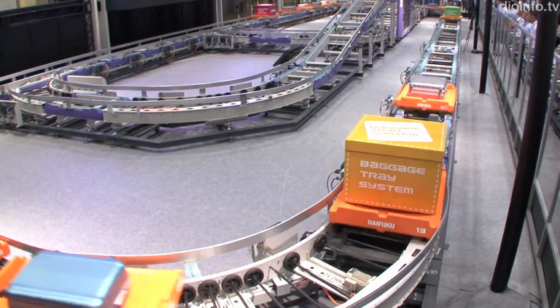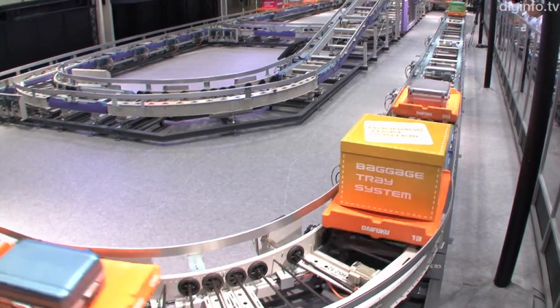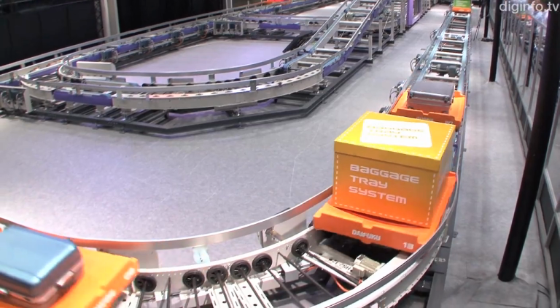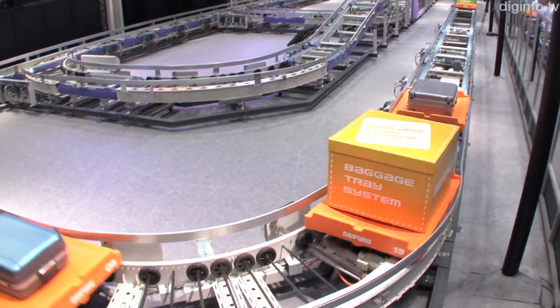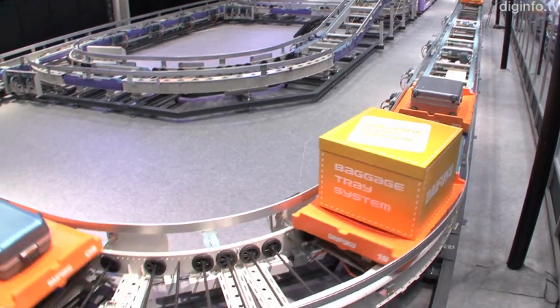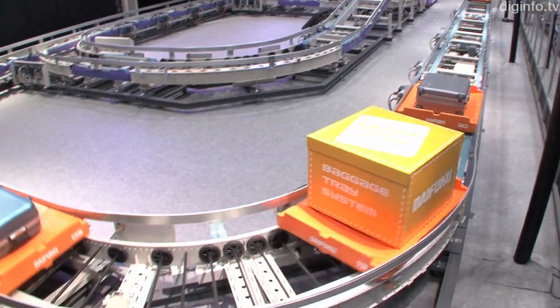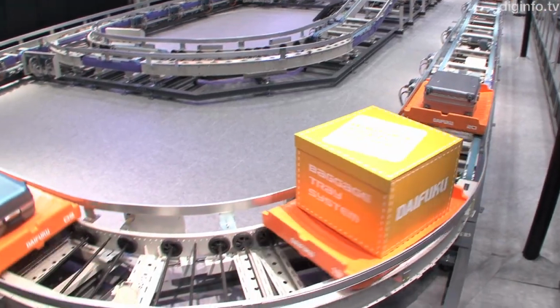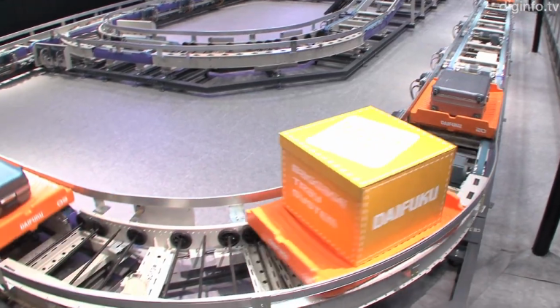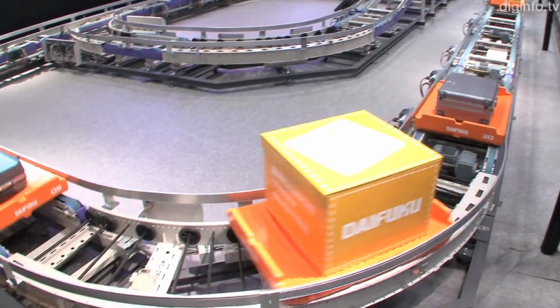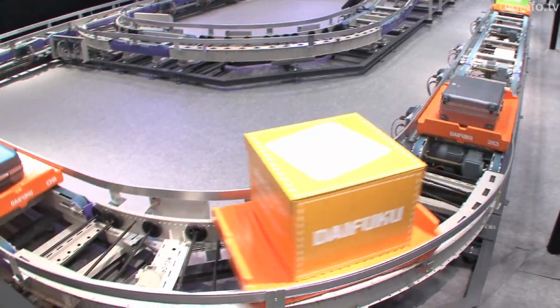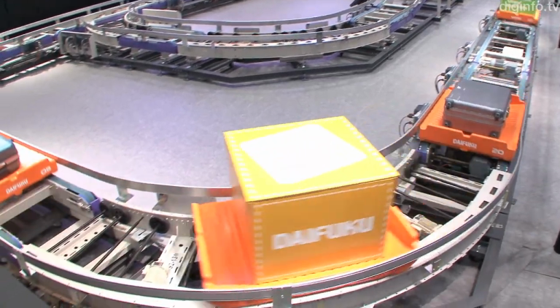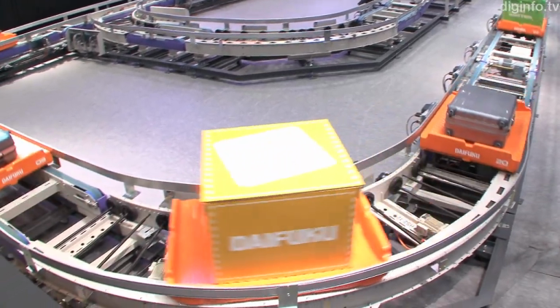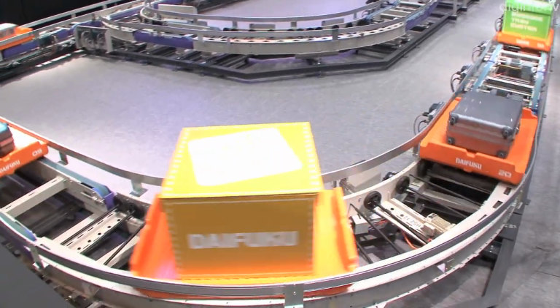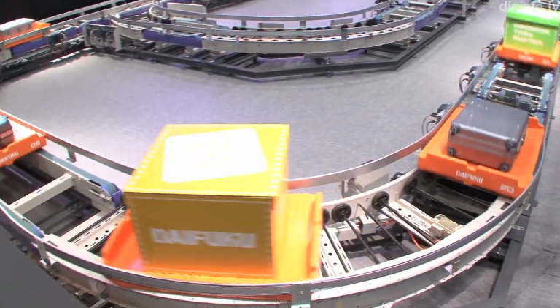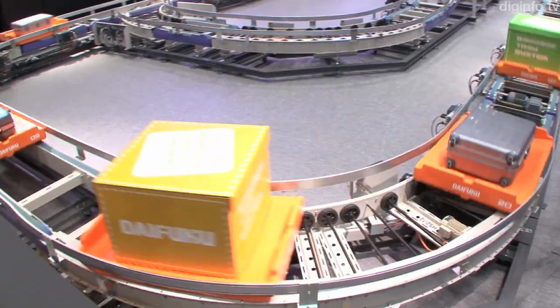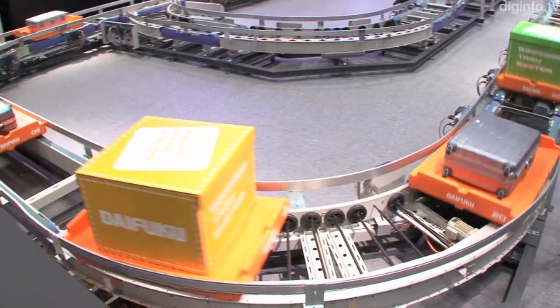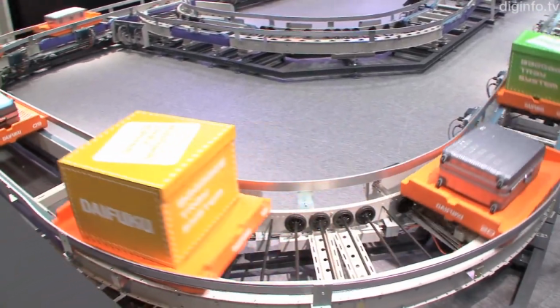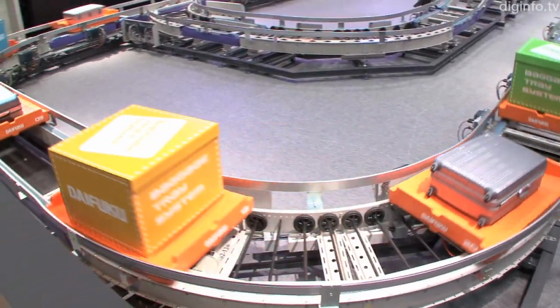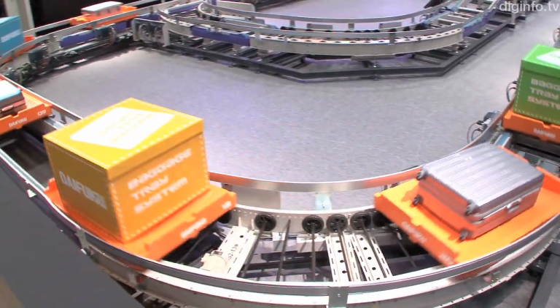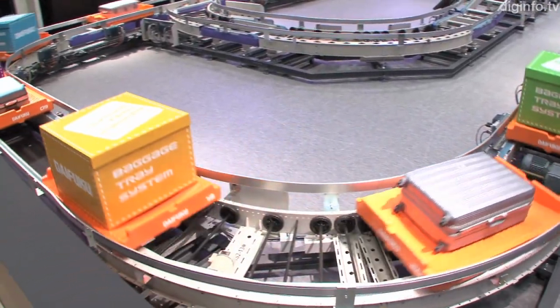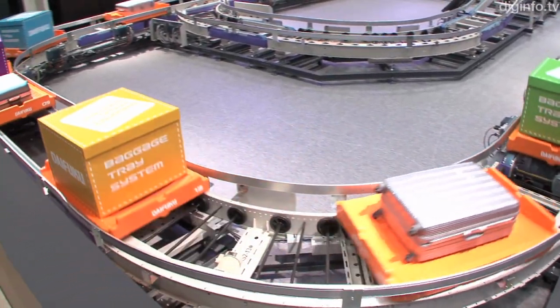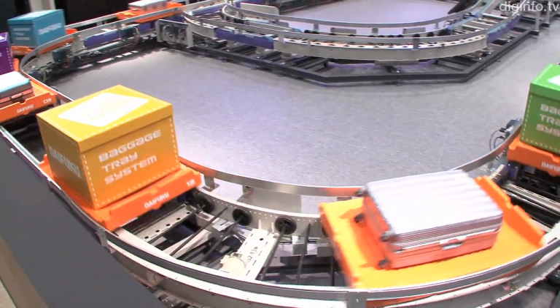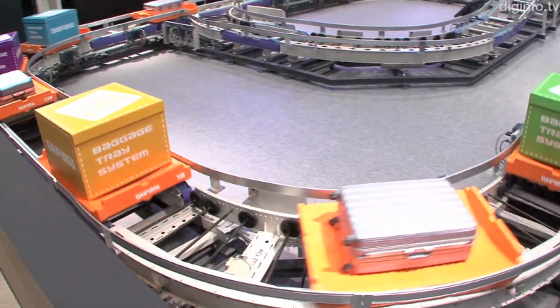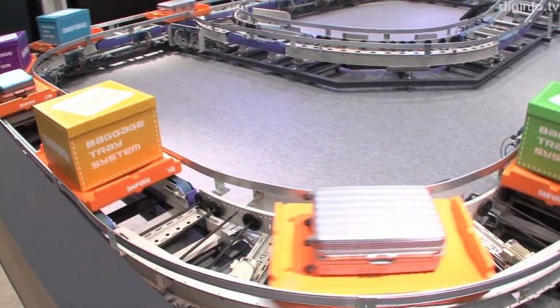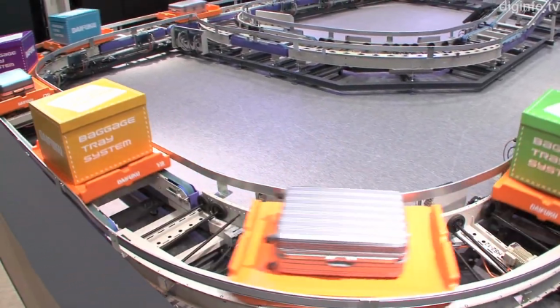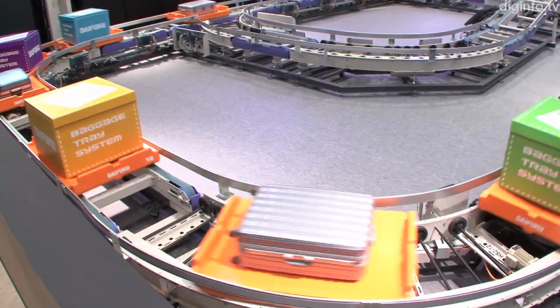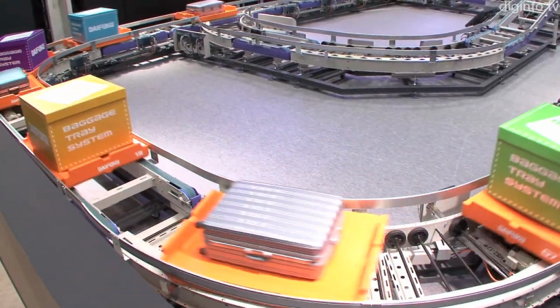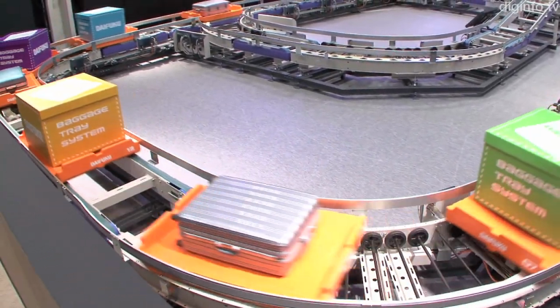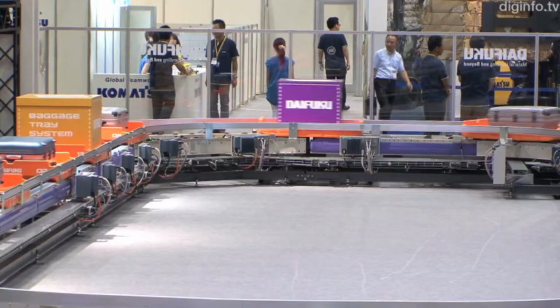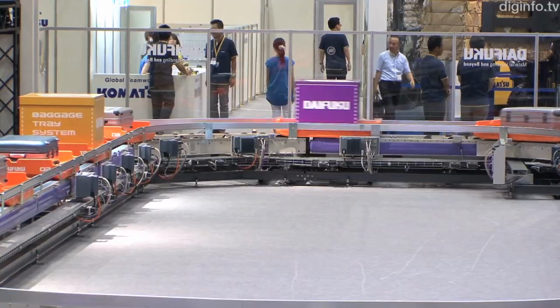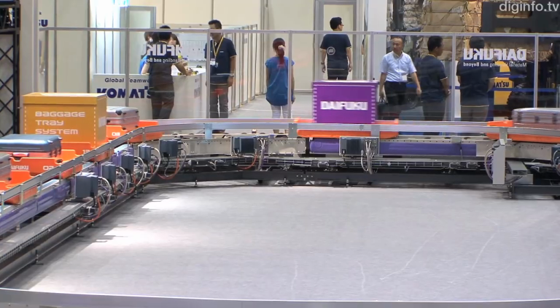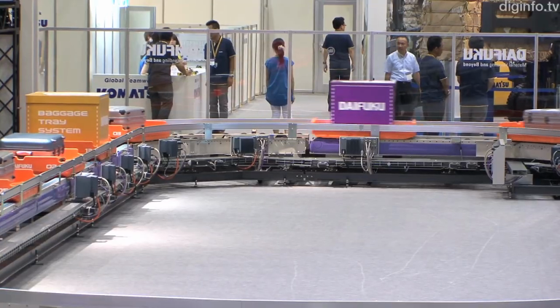Each tray contains just one baggage item. This prevents items from damaging each other.